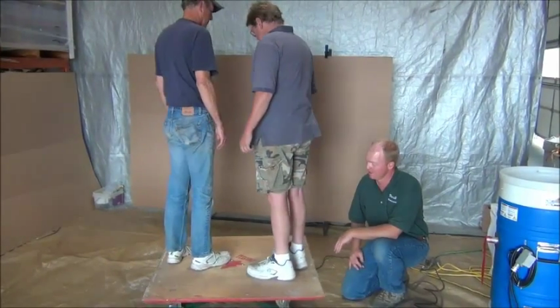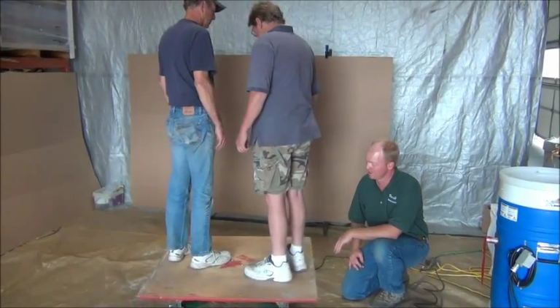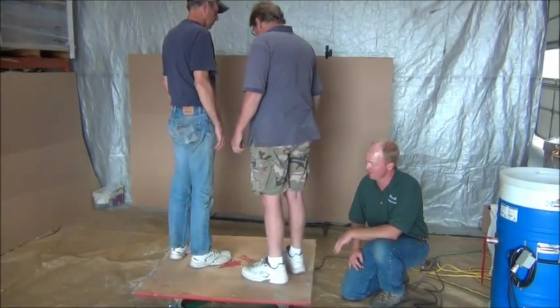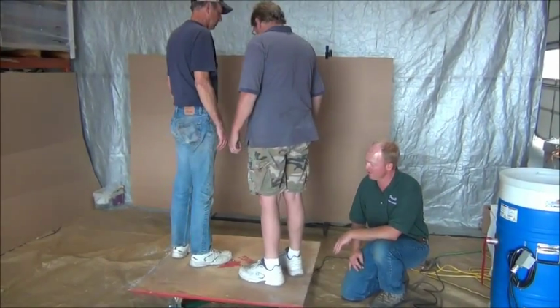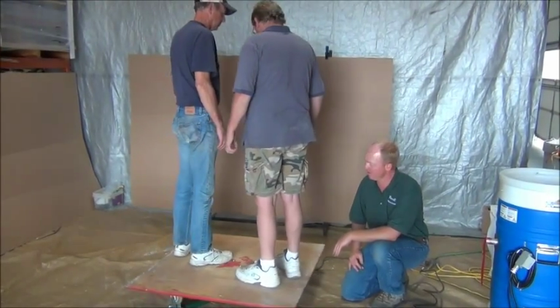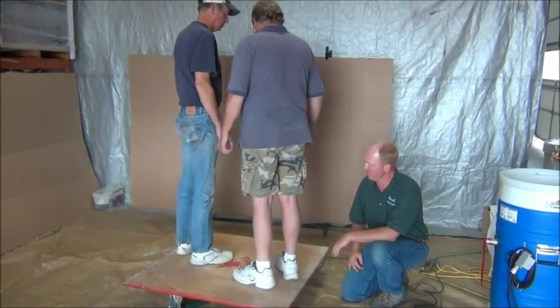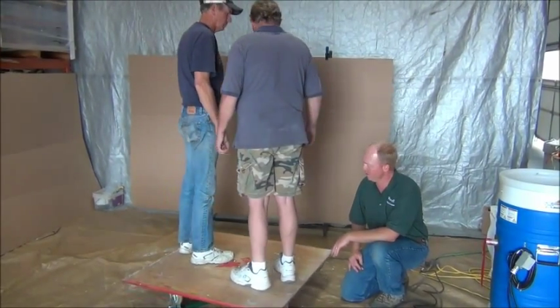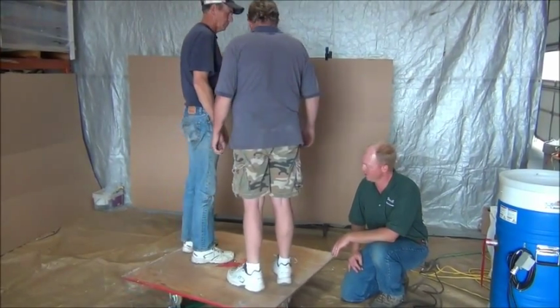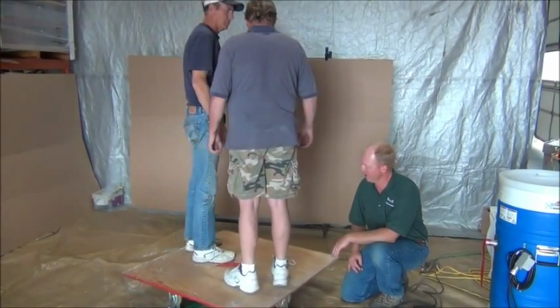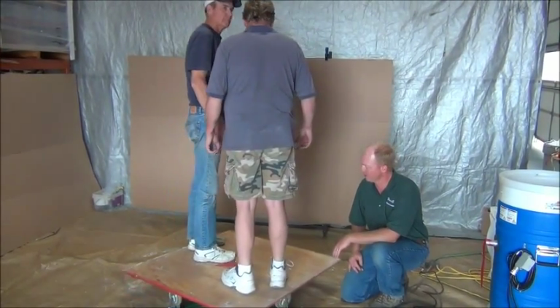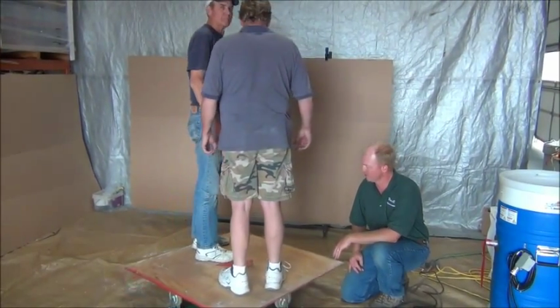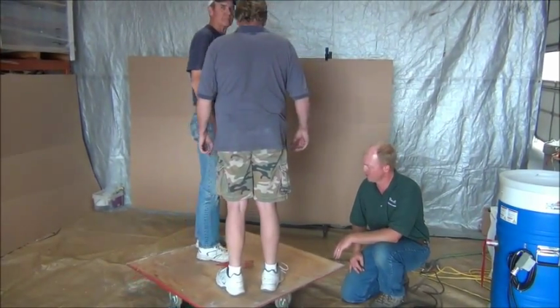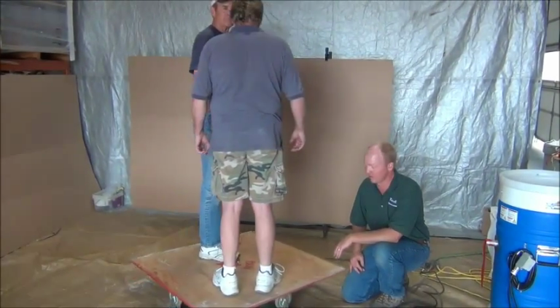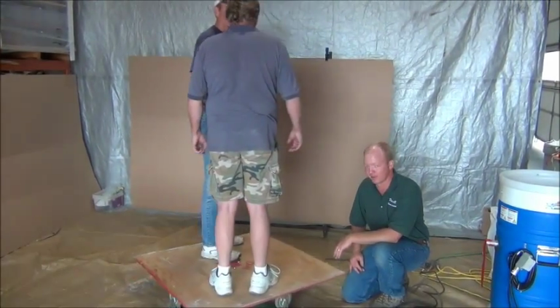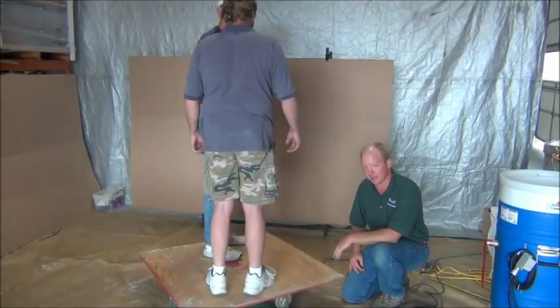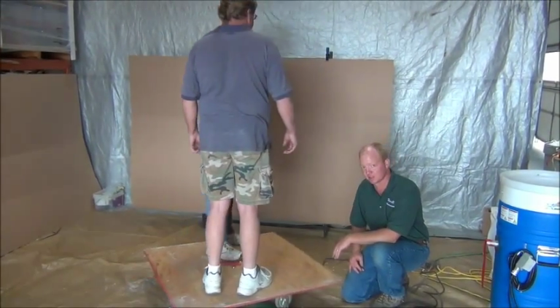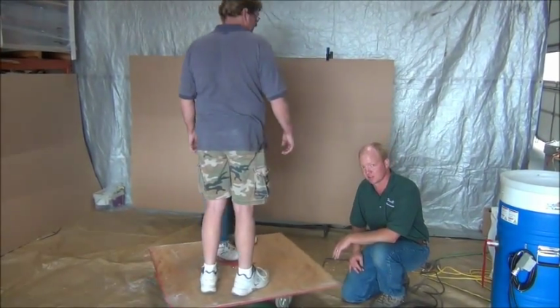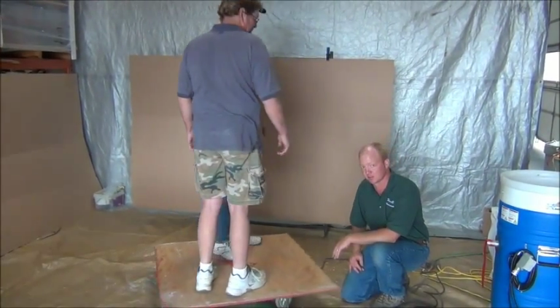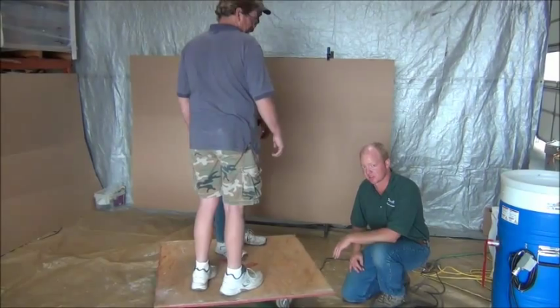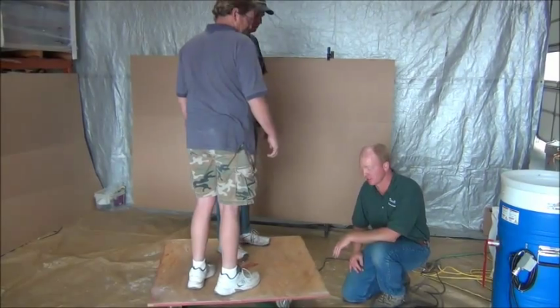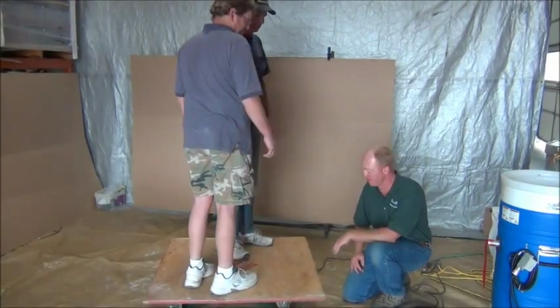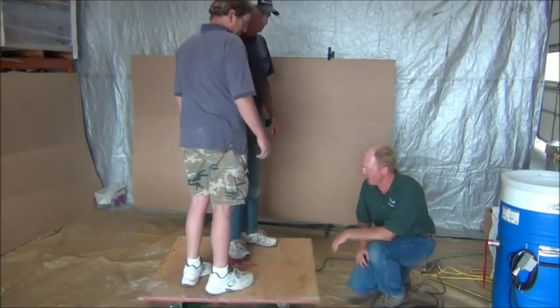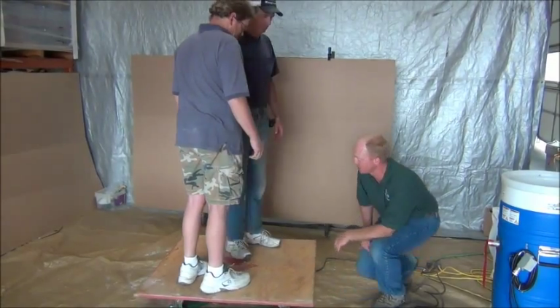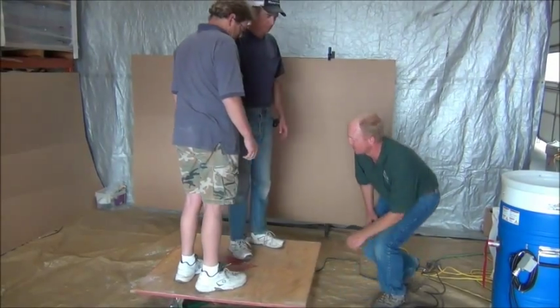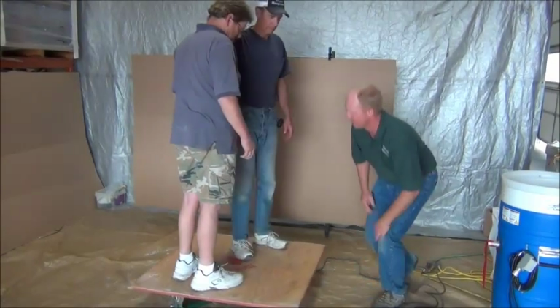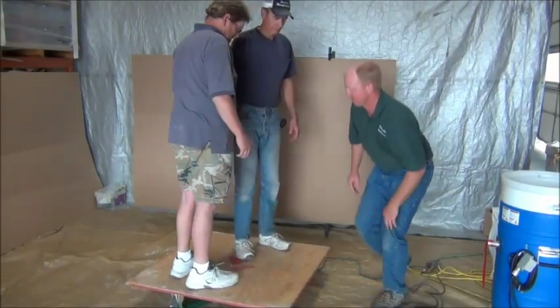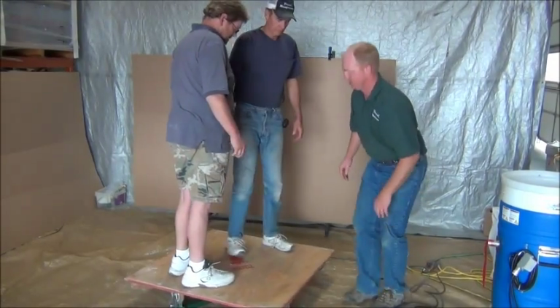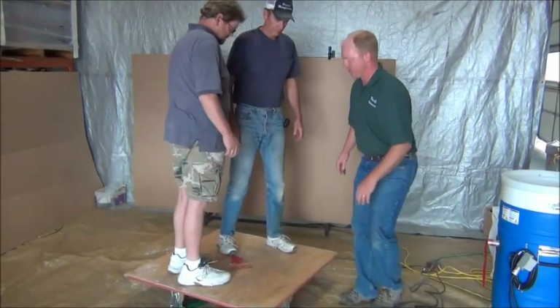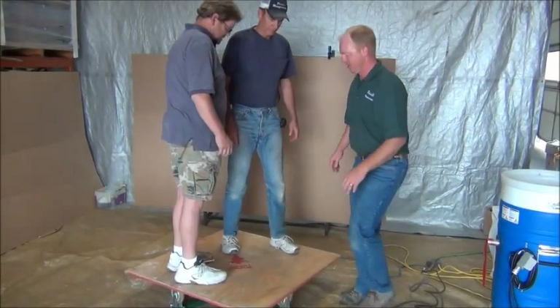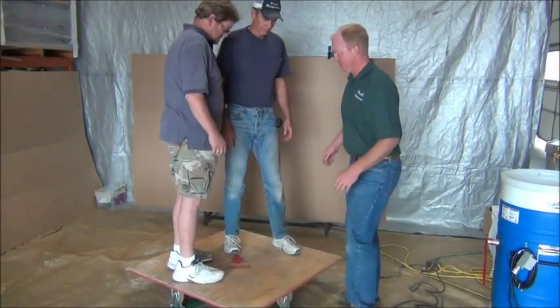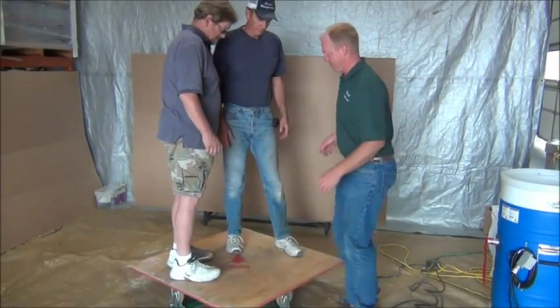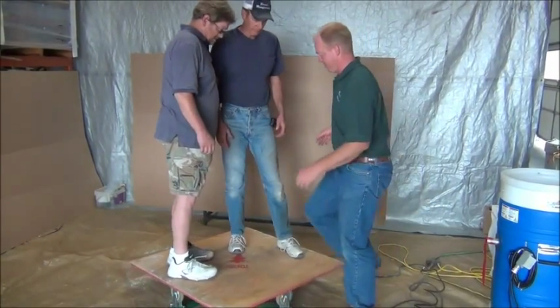So we've got about 400 pounds over there right now. Let's get over 600 pounds — step on here with them.